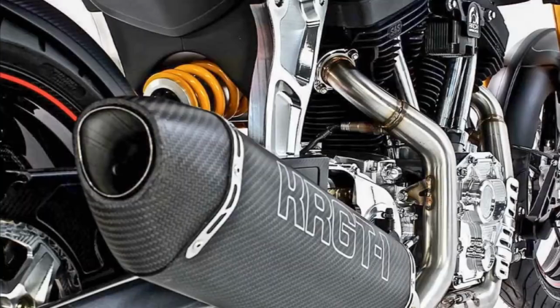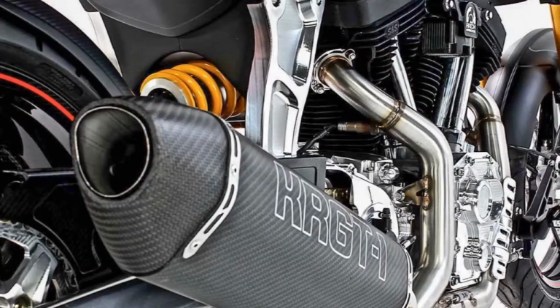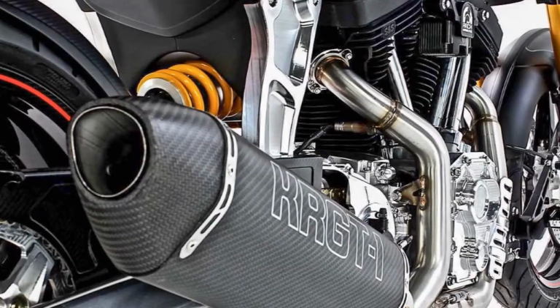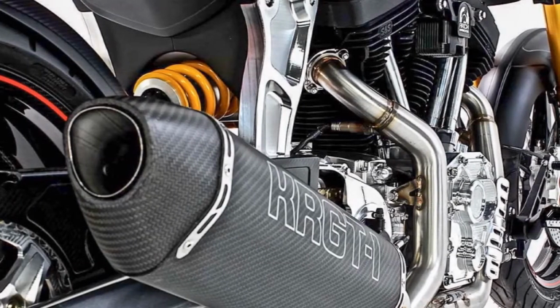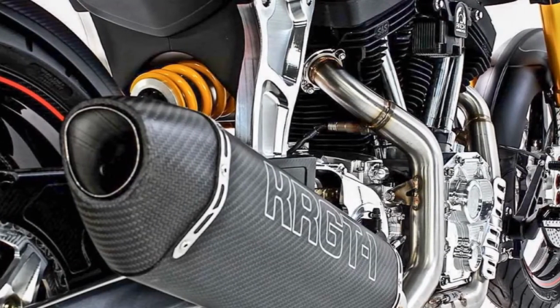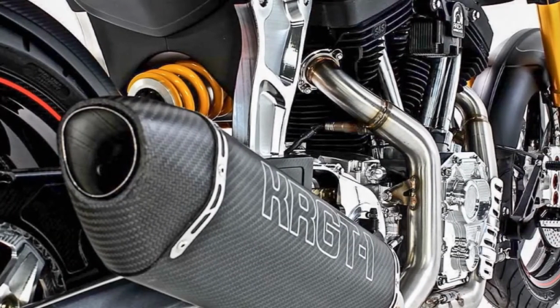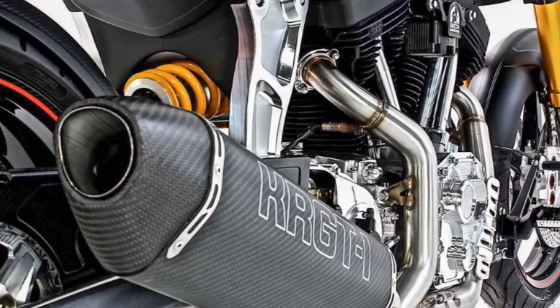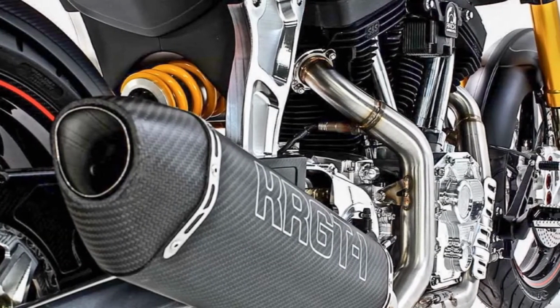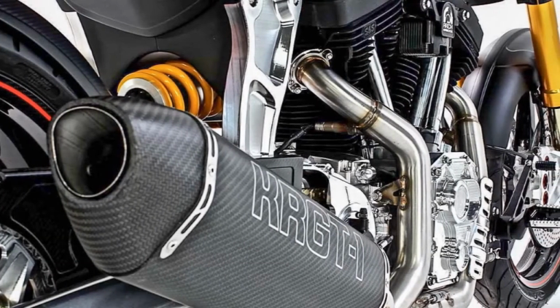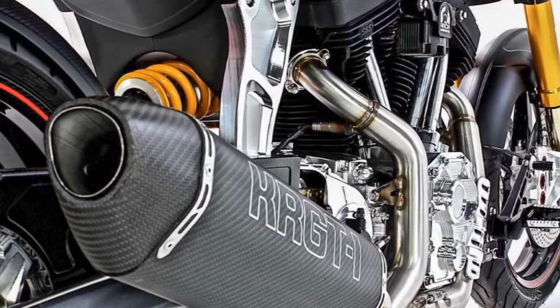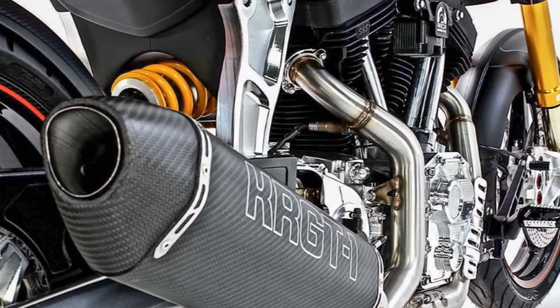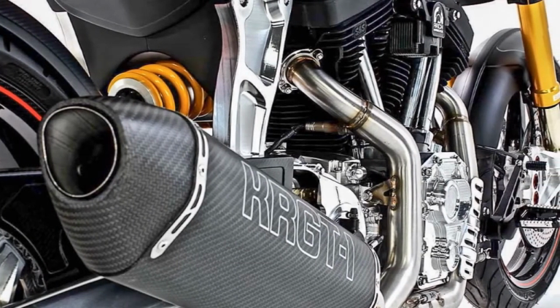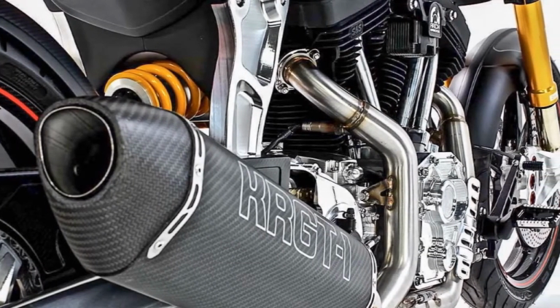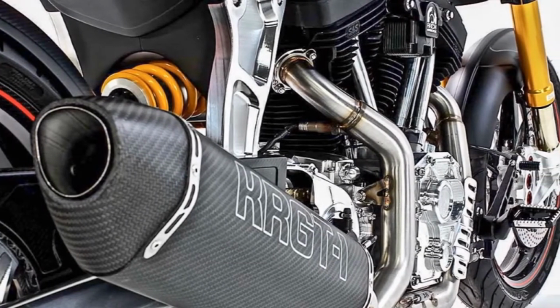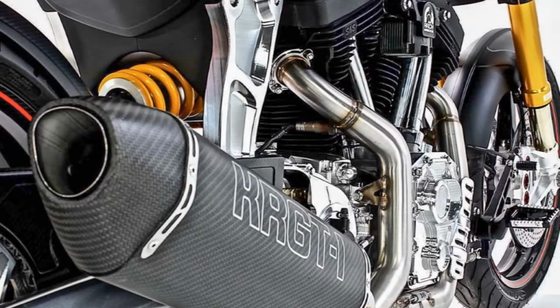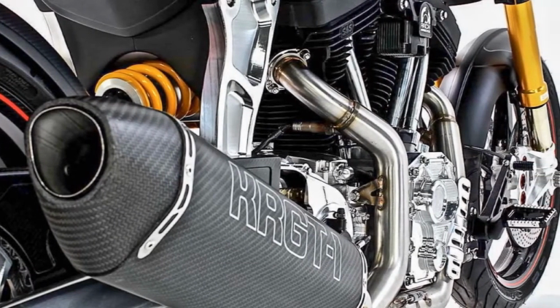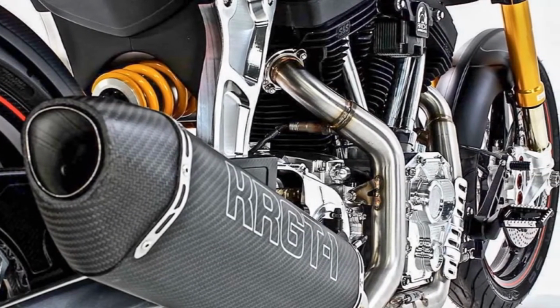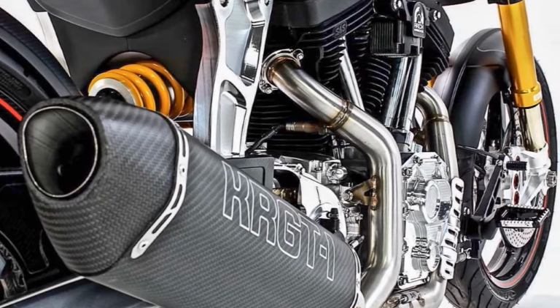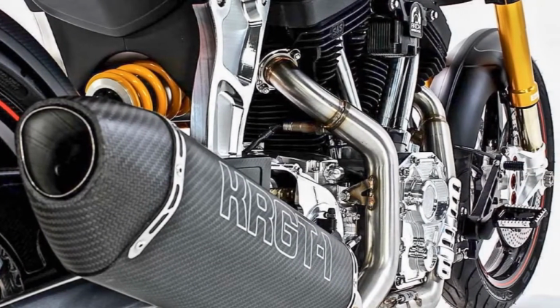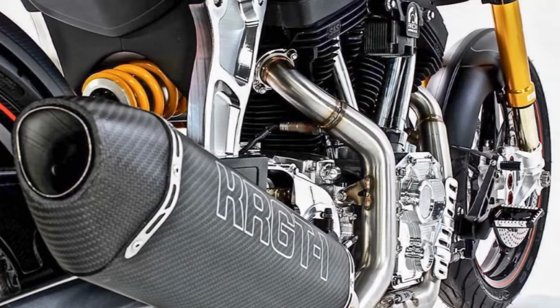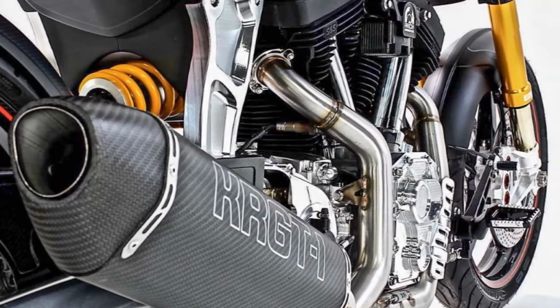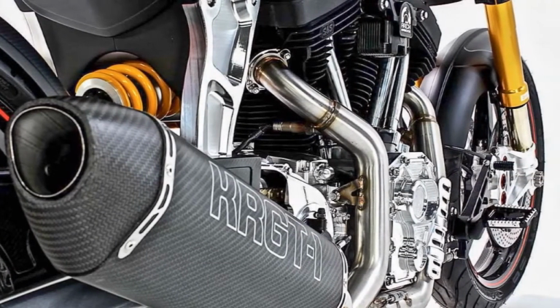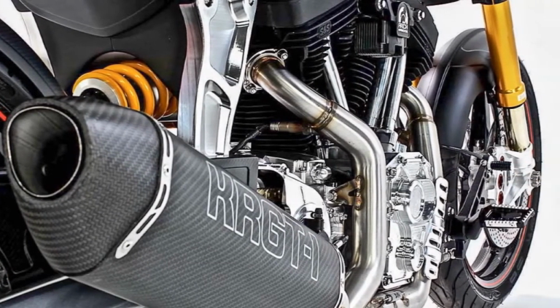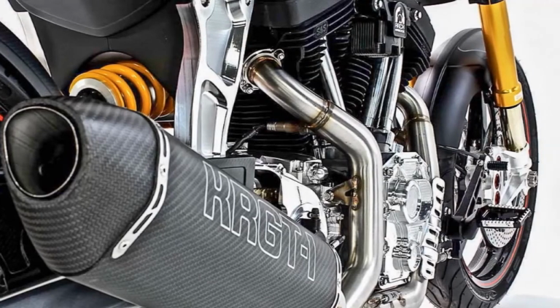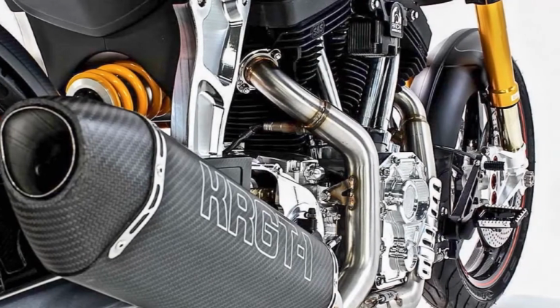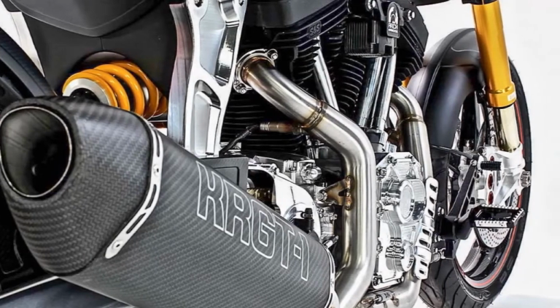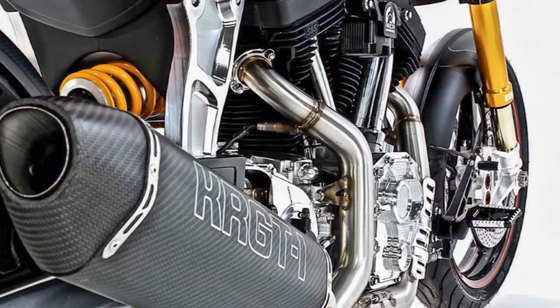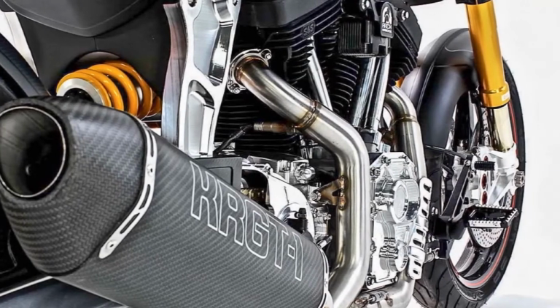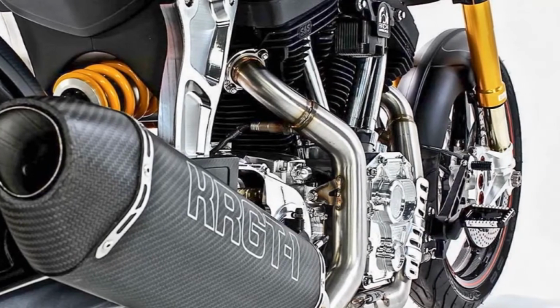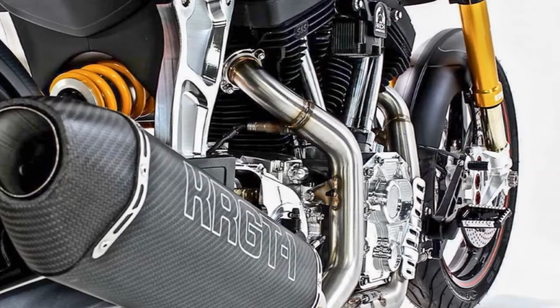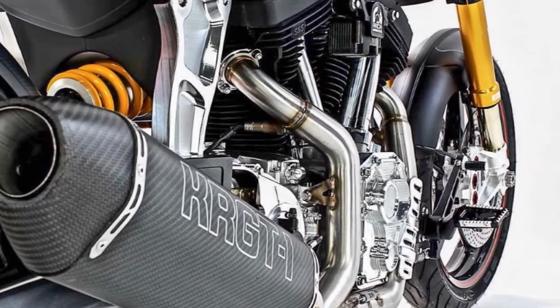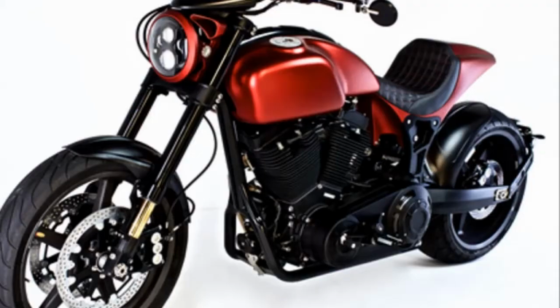7. A 2-in-to-1 exhaust flows into a uniquely styled muffler, which follows the lines of the motorcycle.